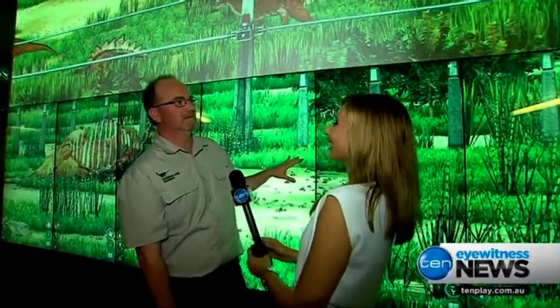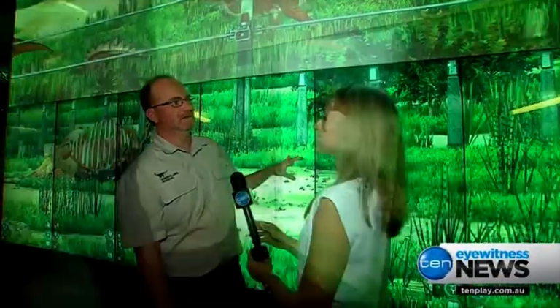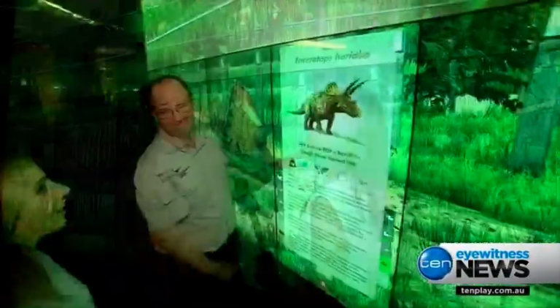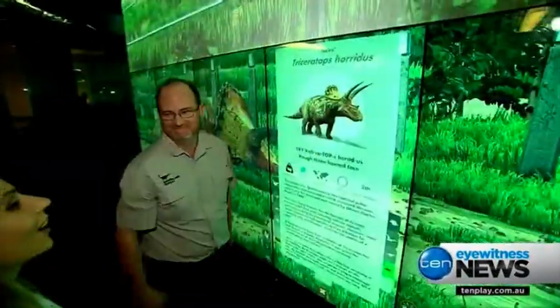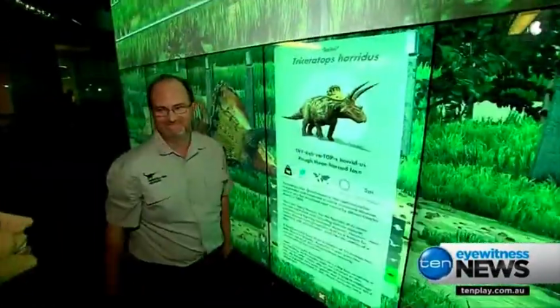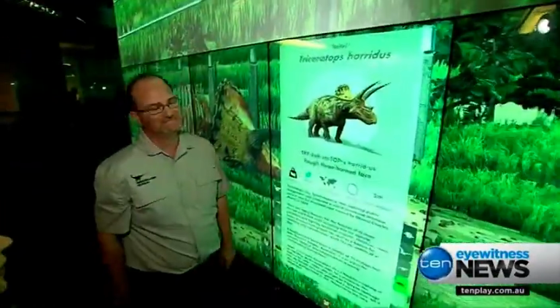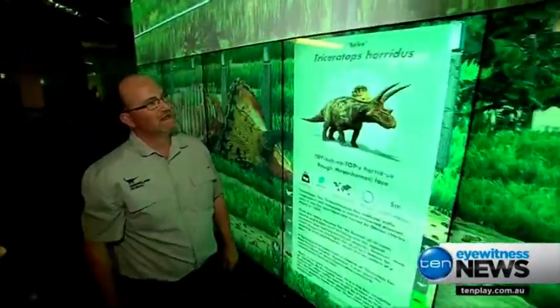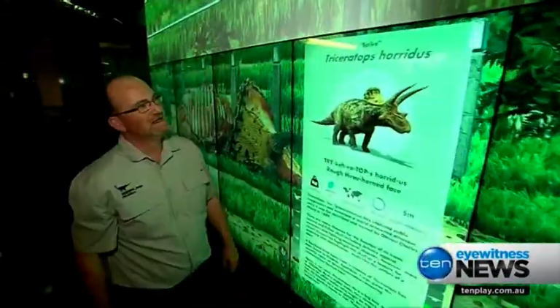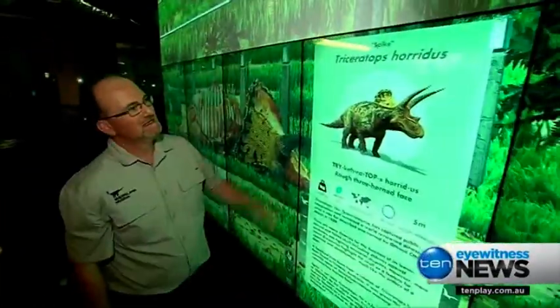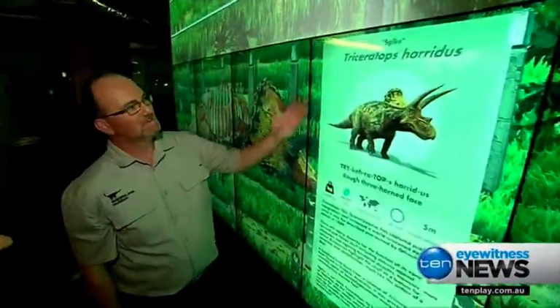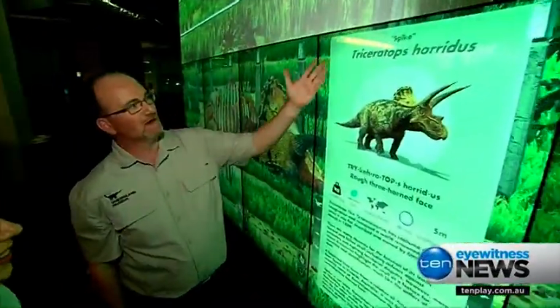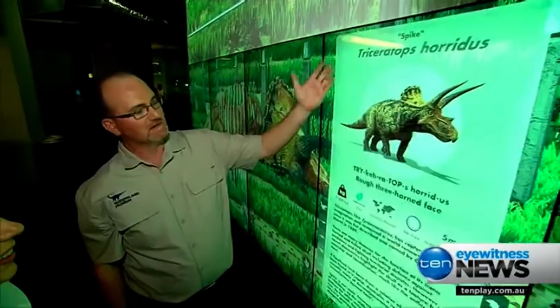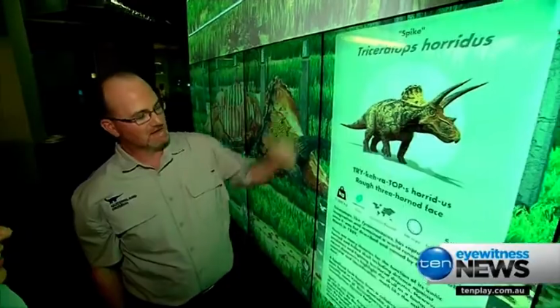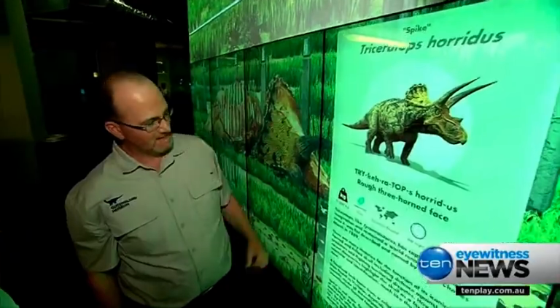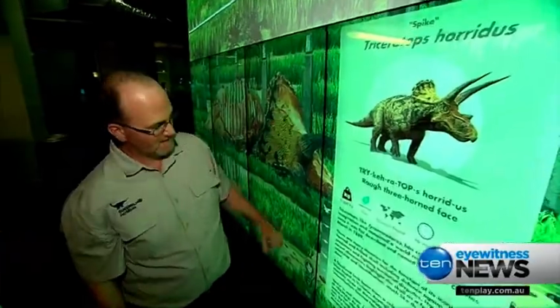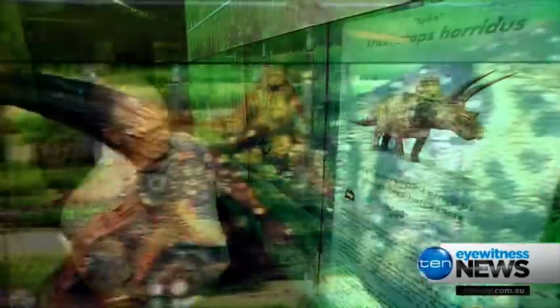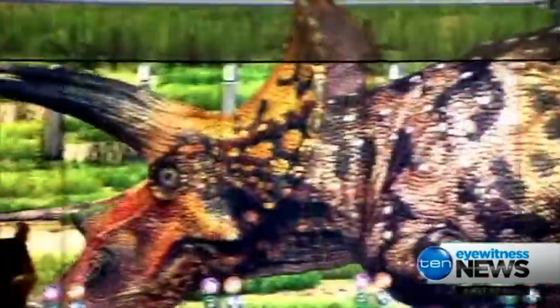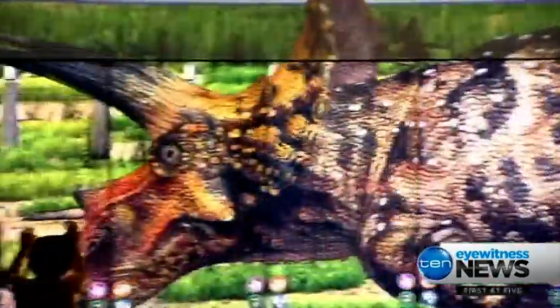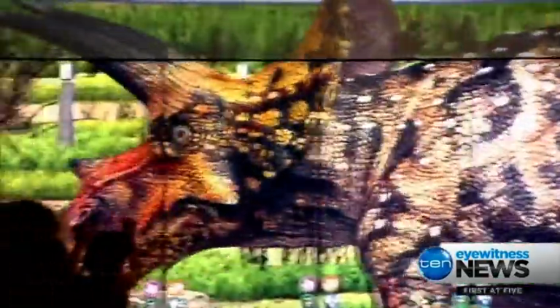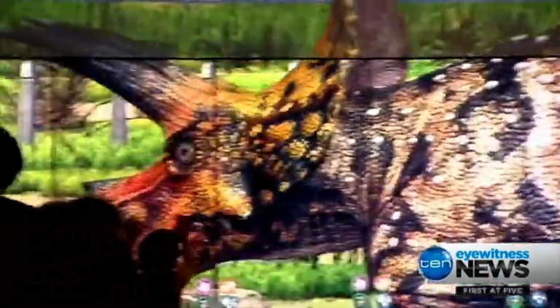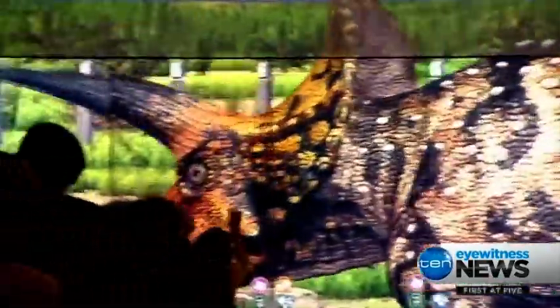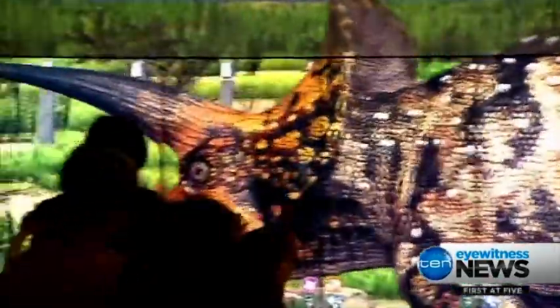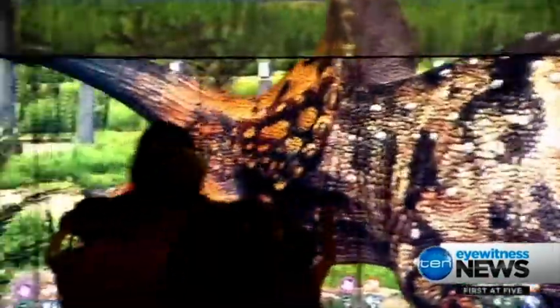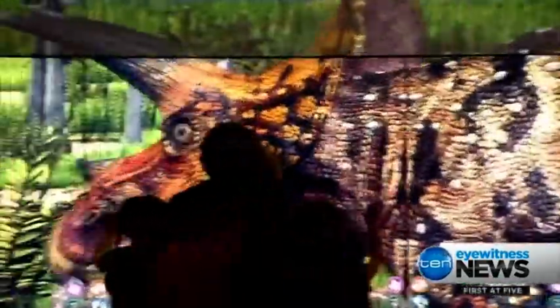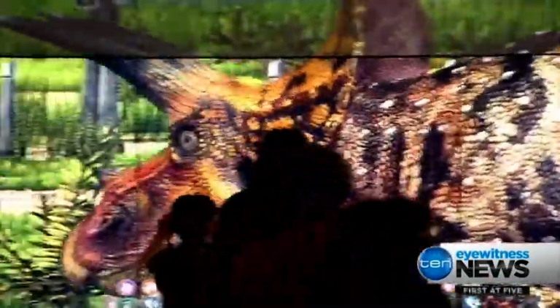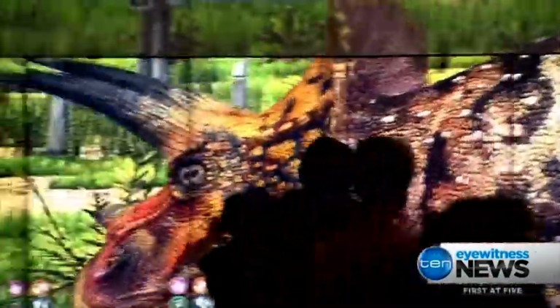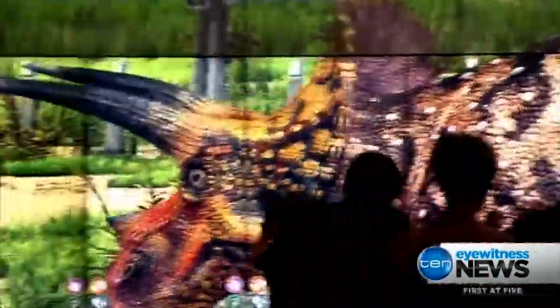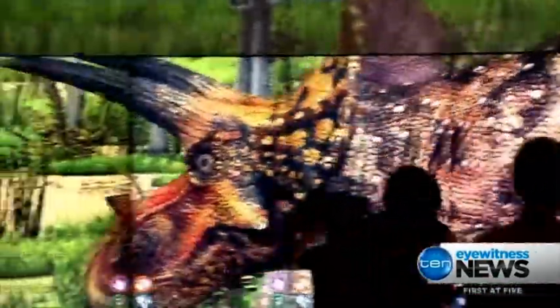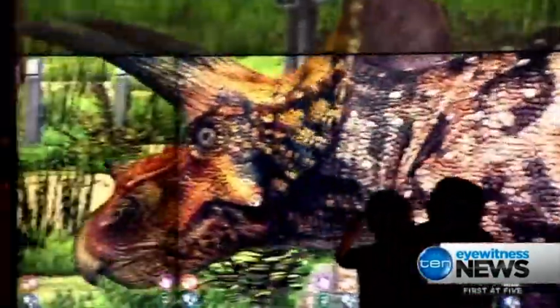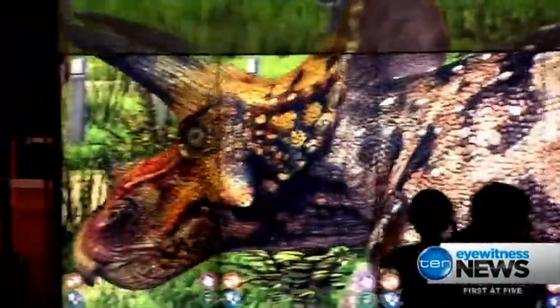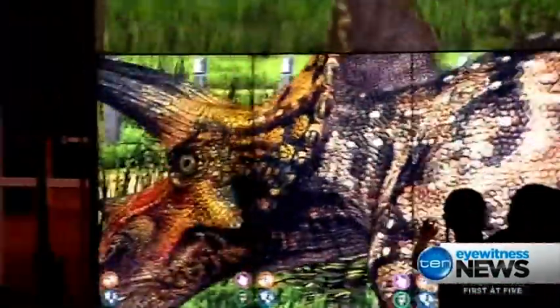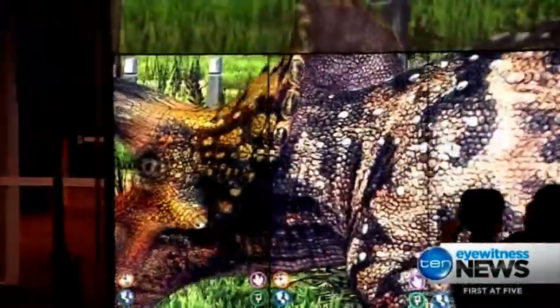Dino Zoo is at The Cube at QUT. Christina Costales, 10 Eyewitness News.